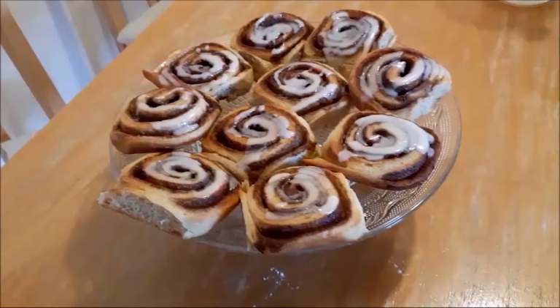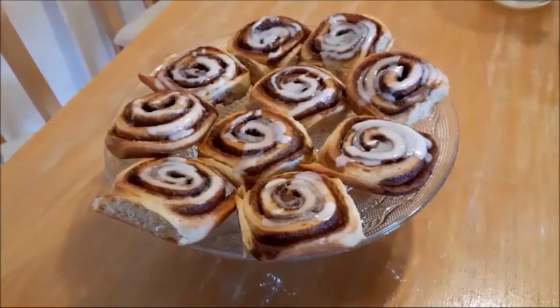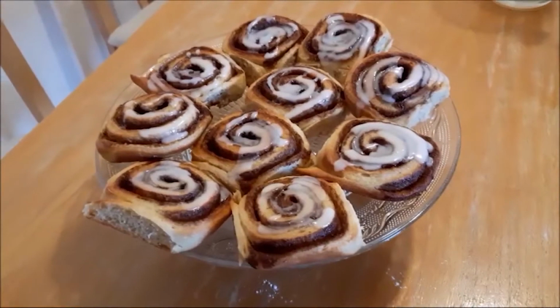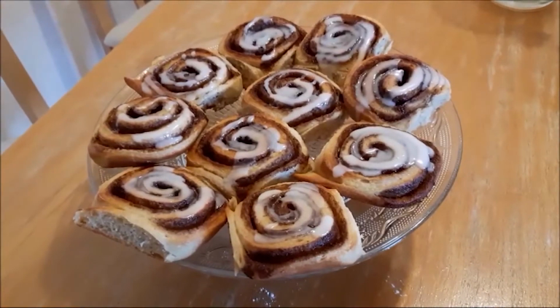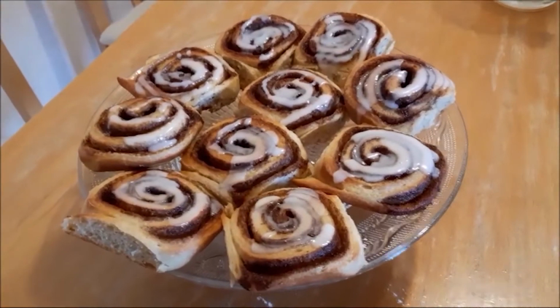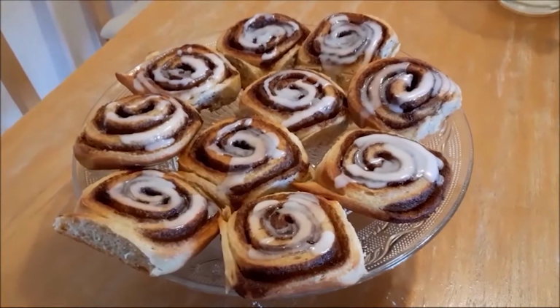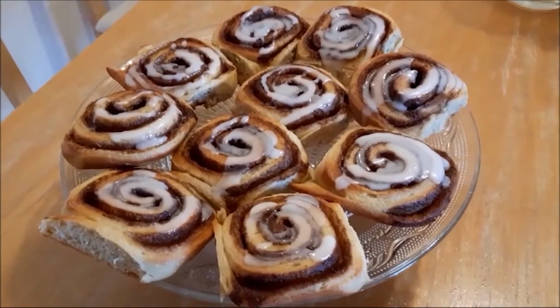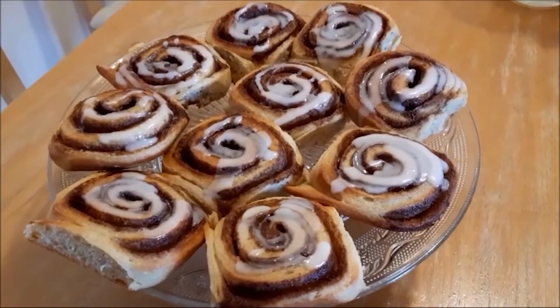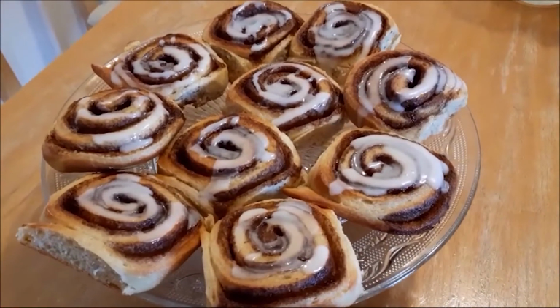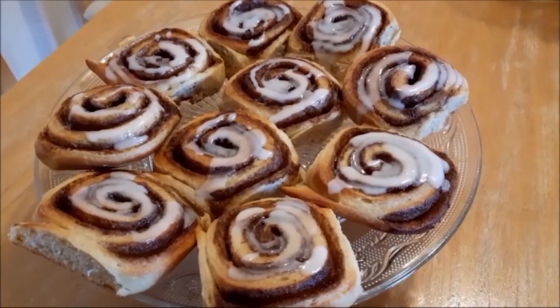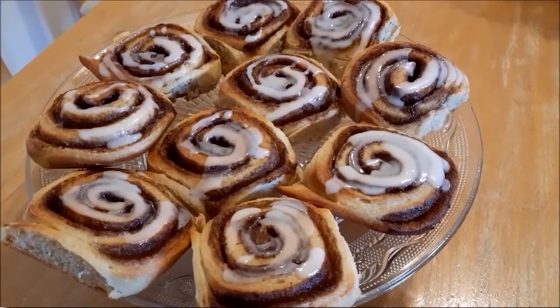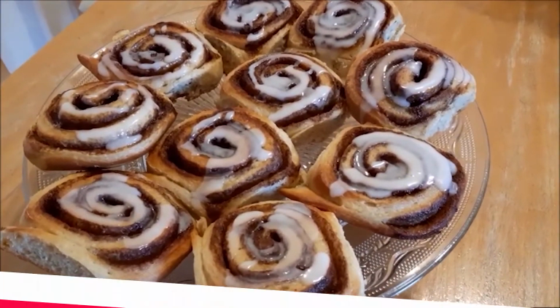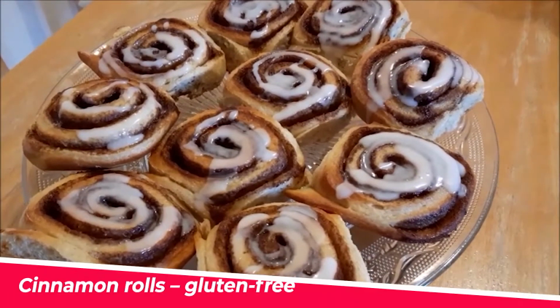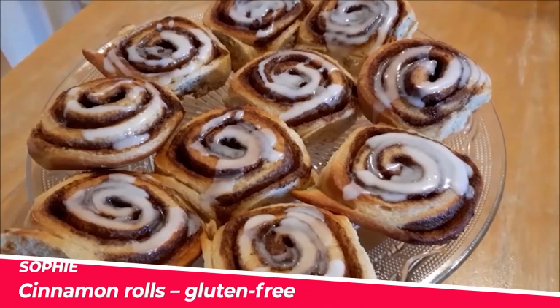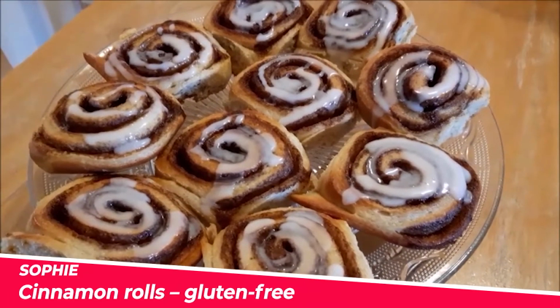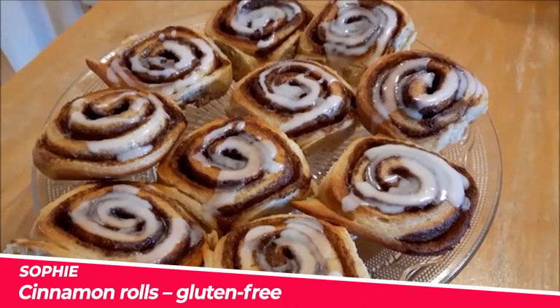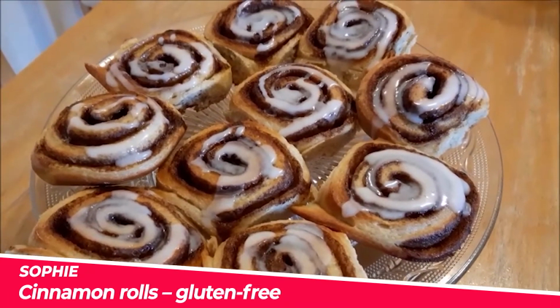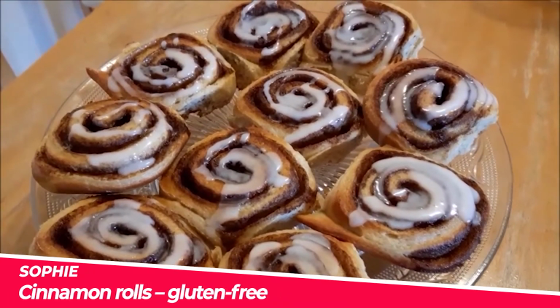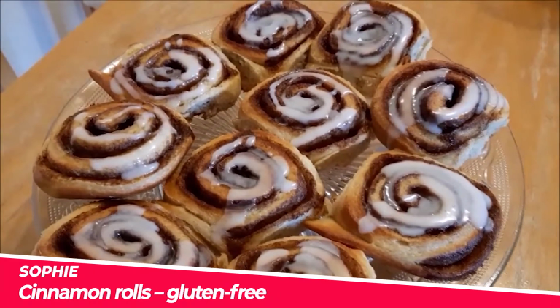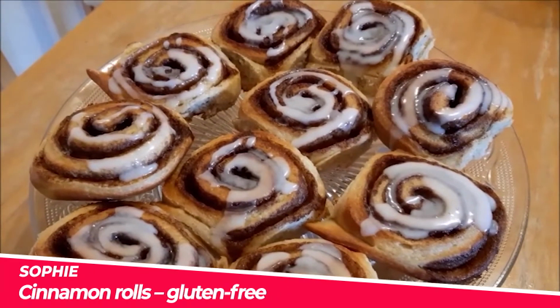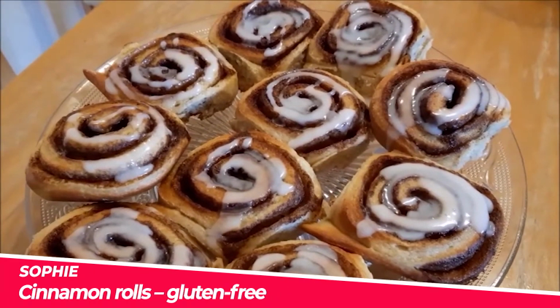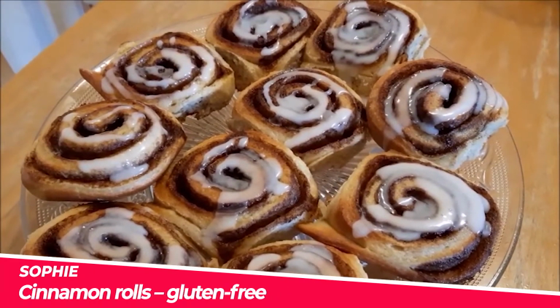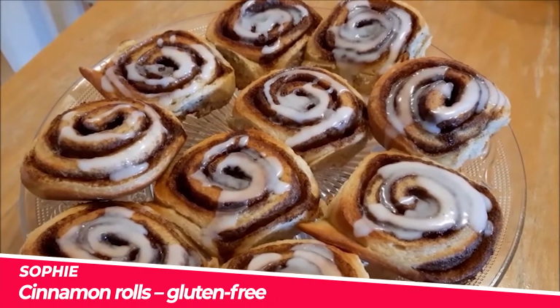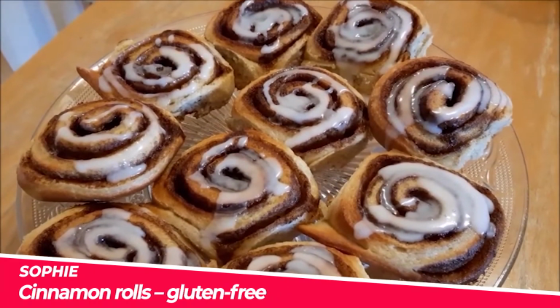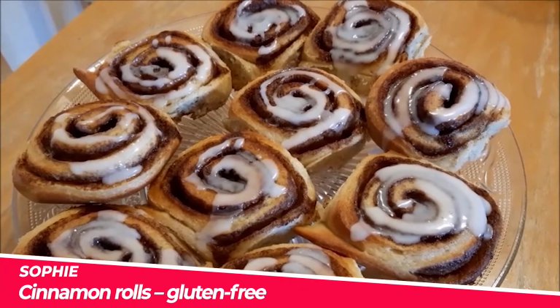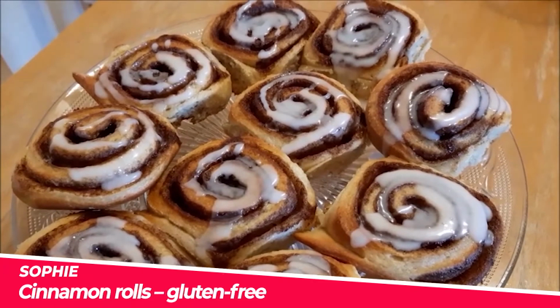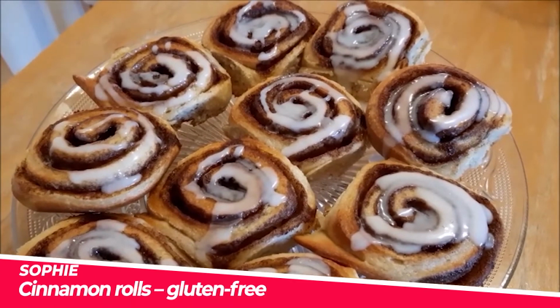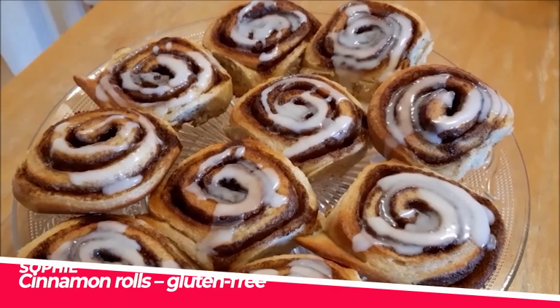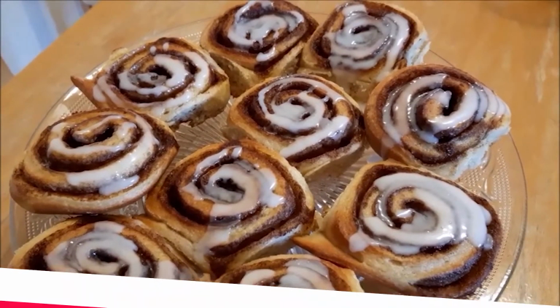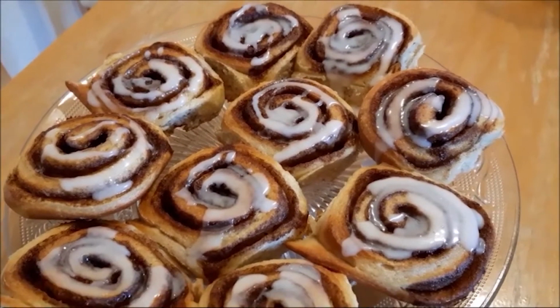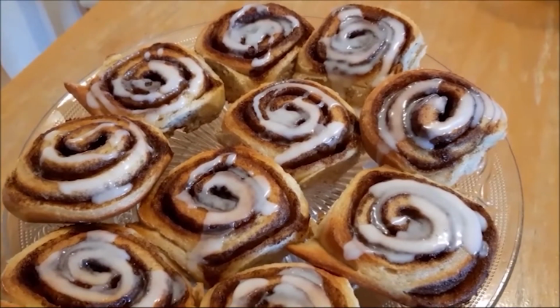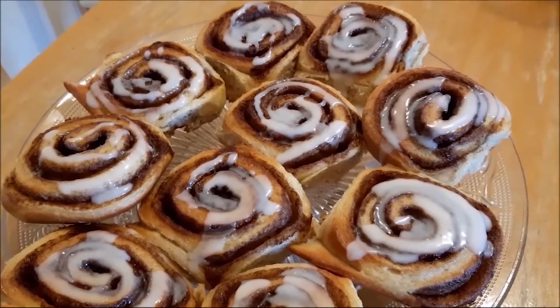I'm going to show you how to make these absolutely delicious, easy and gluten-free cinnamon rolls. Let's go!